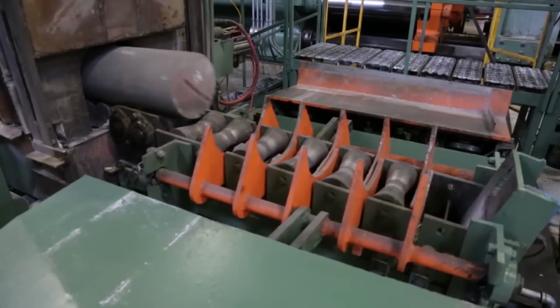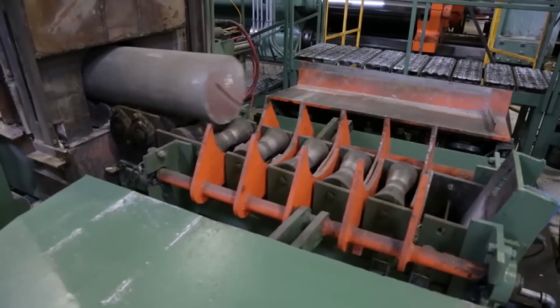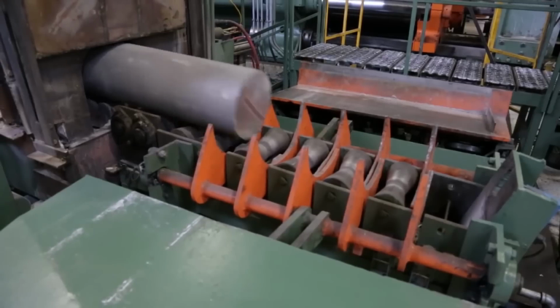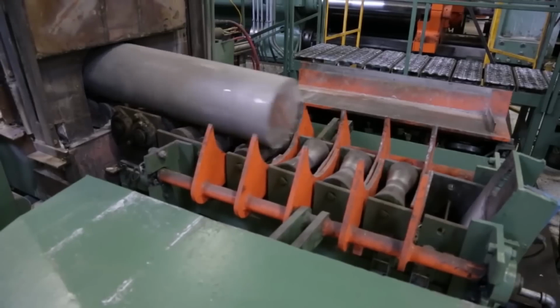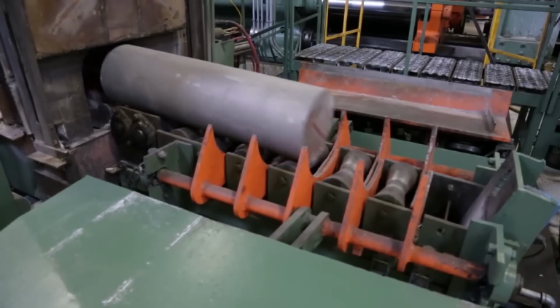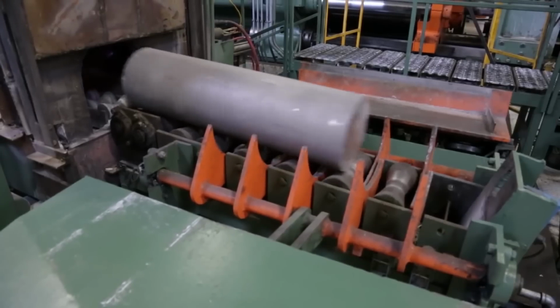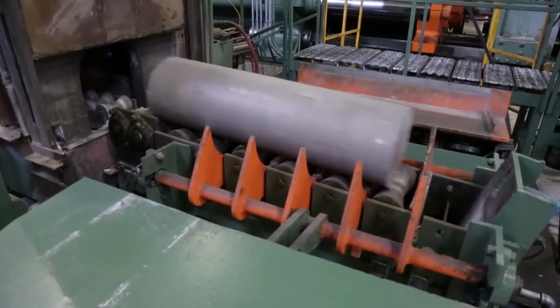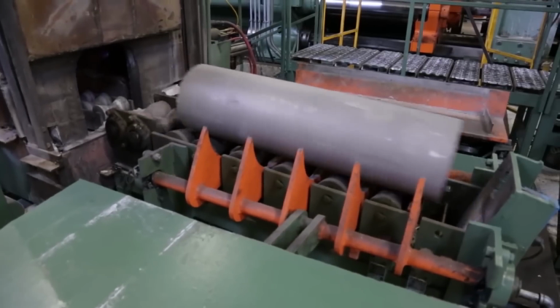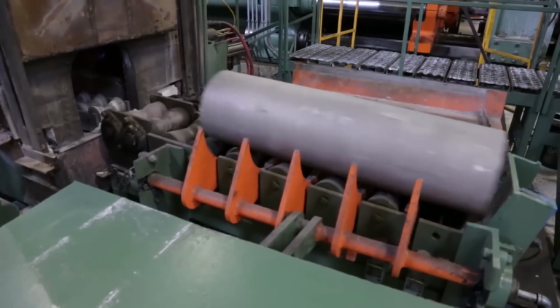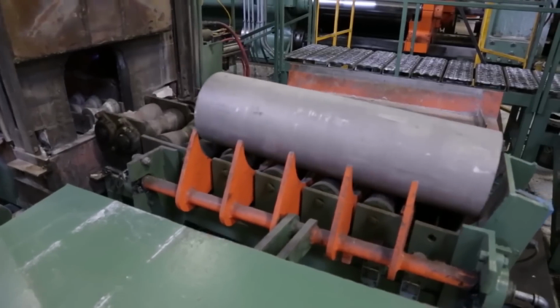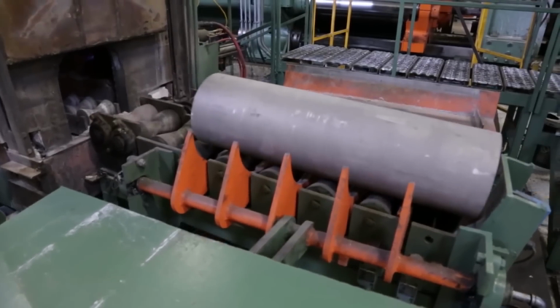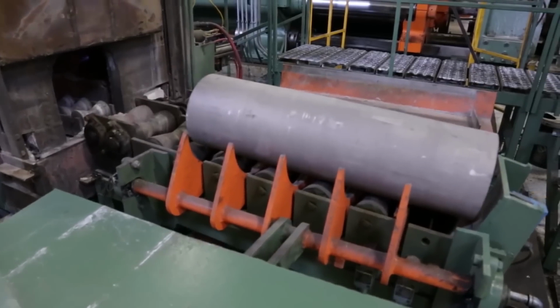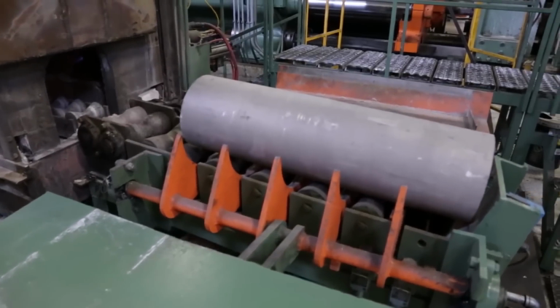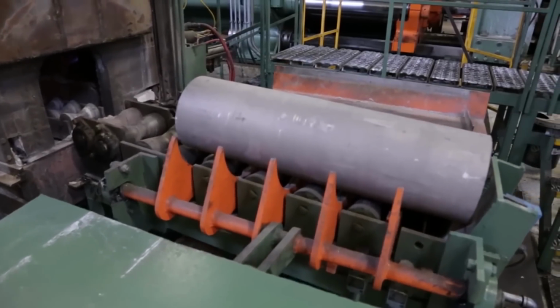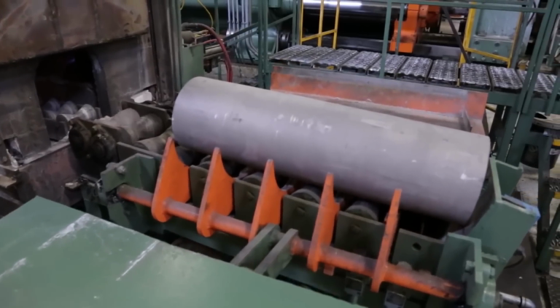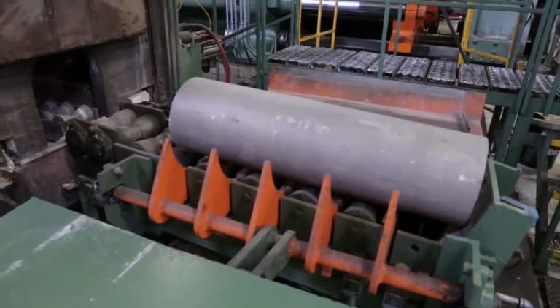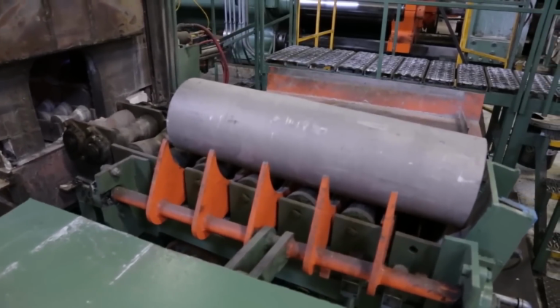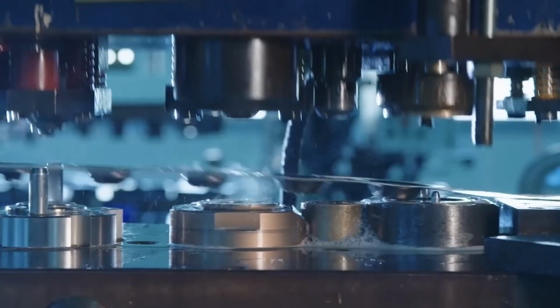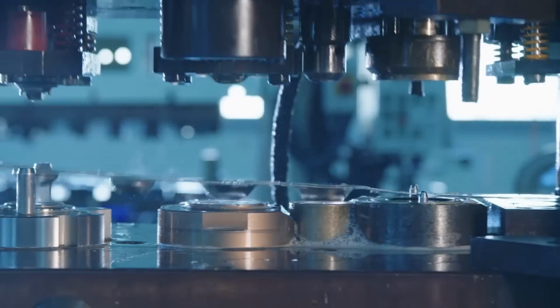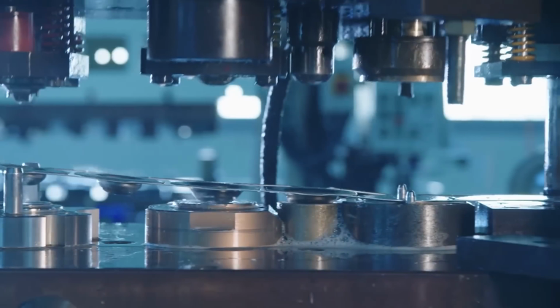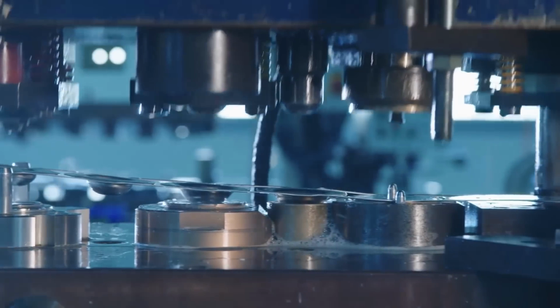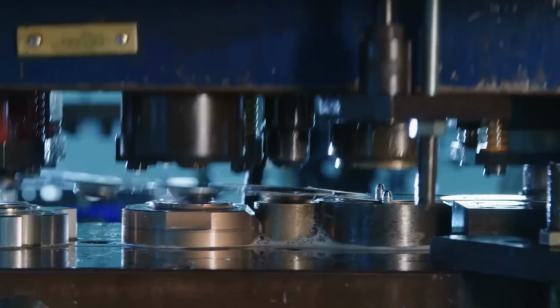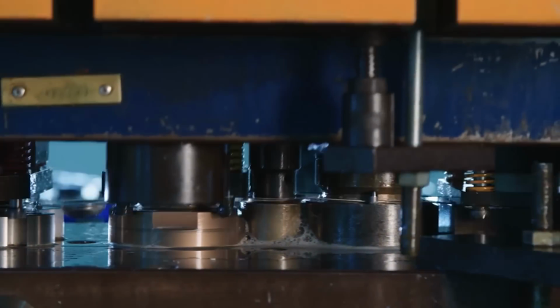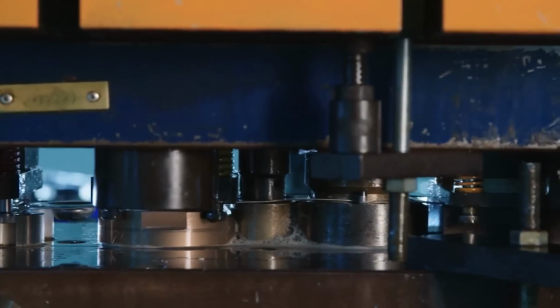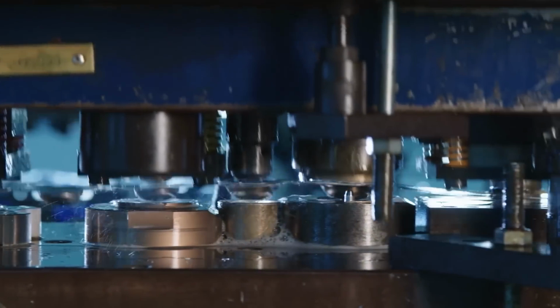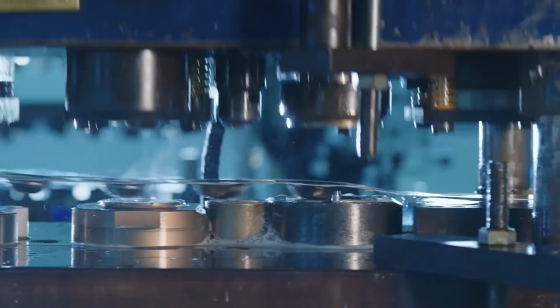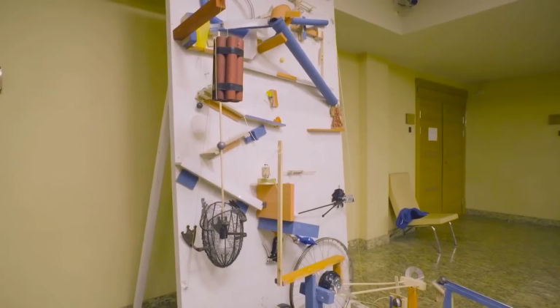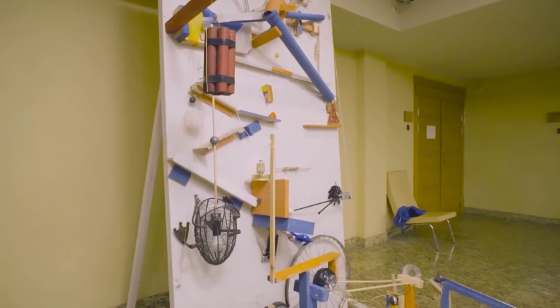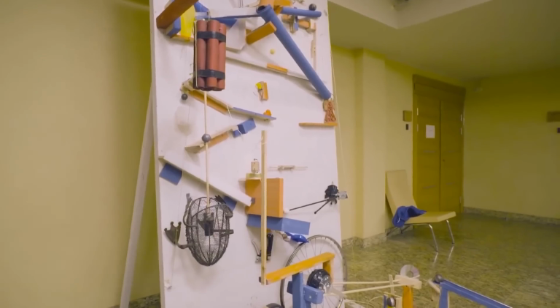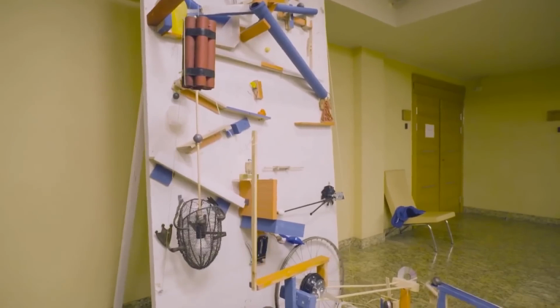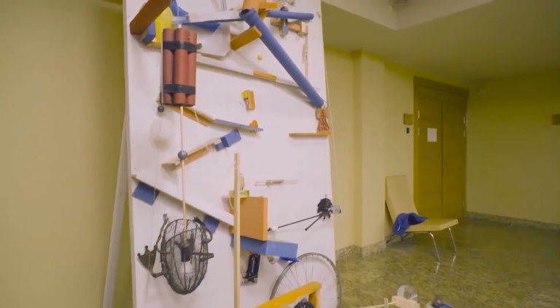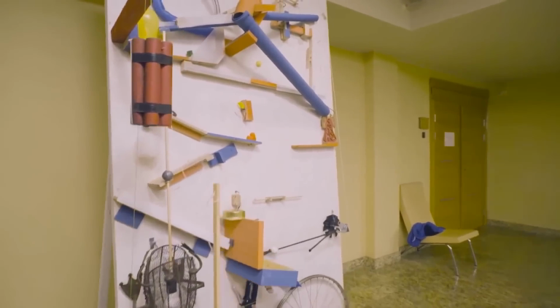Strange machines that serve even stranger purposes — here are 15 of the most unique machines.